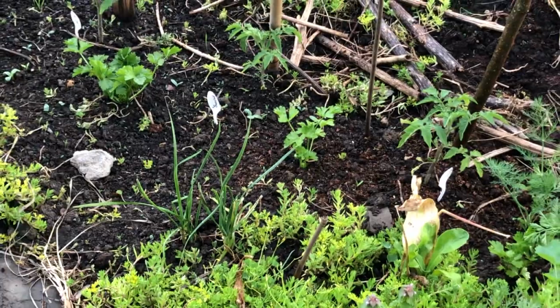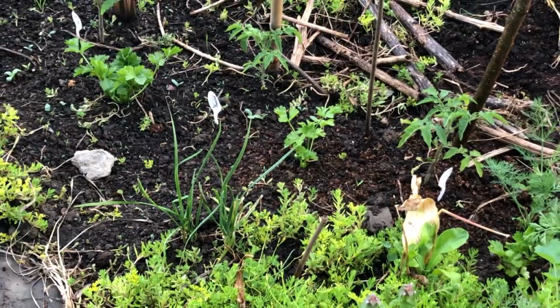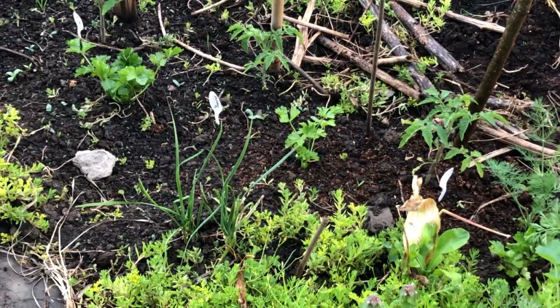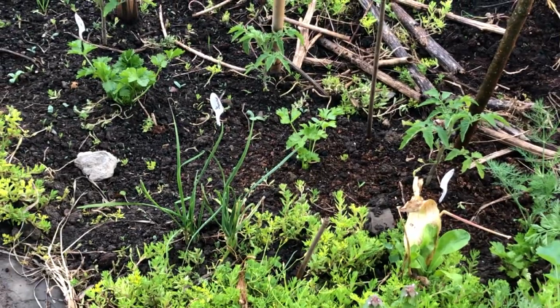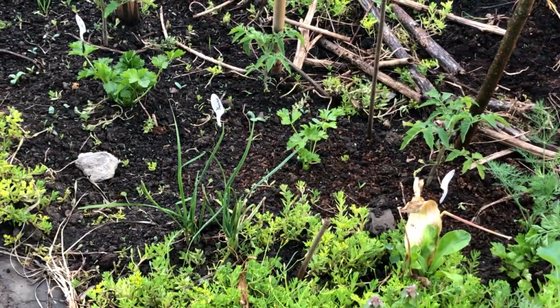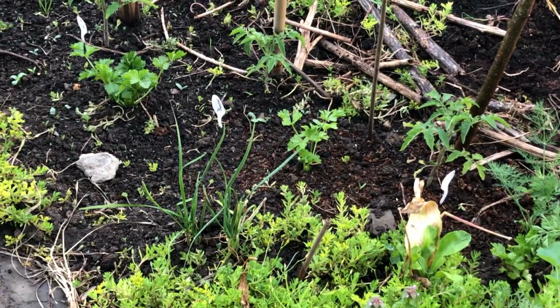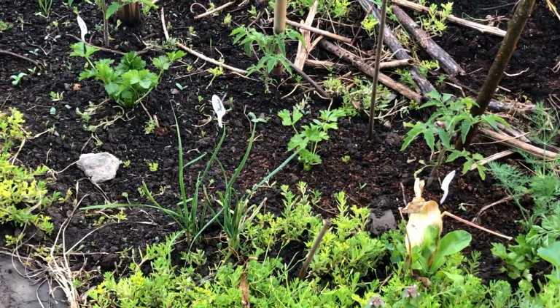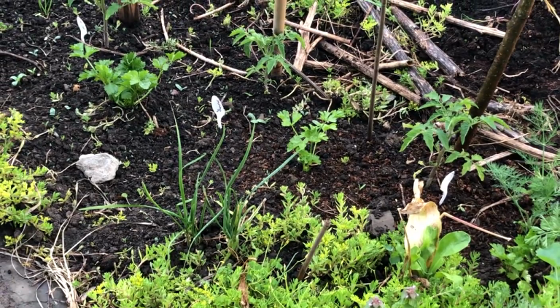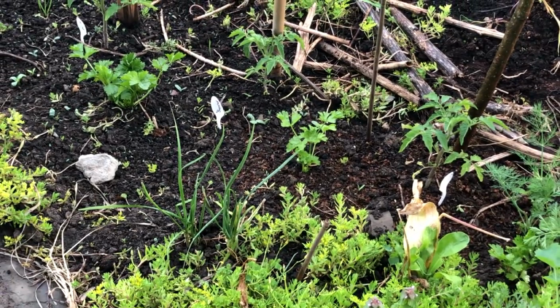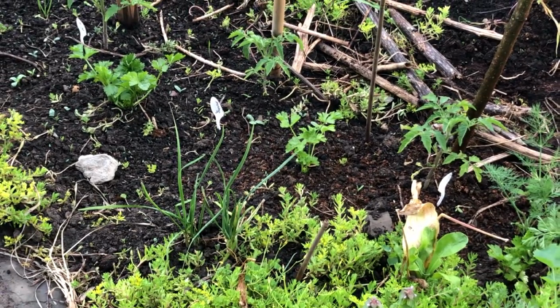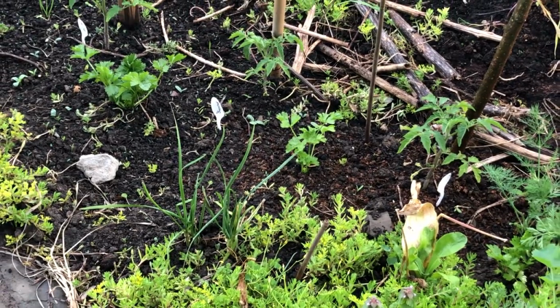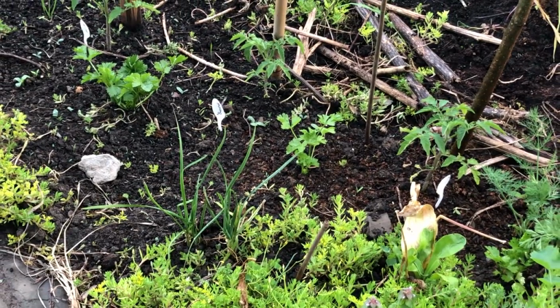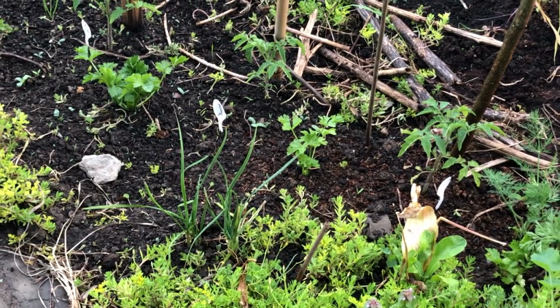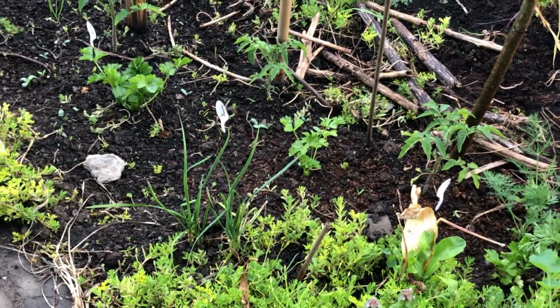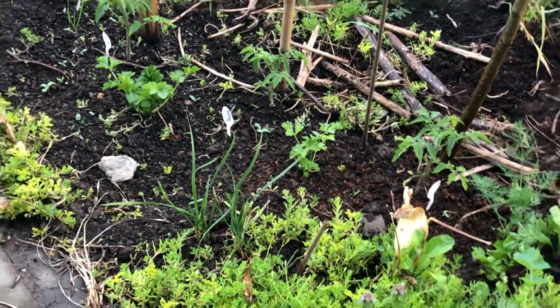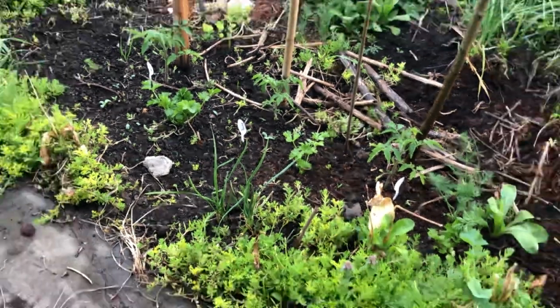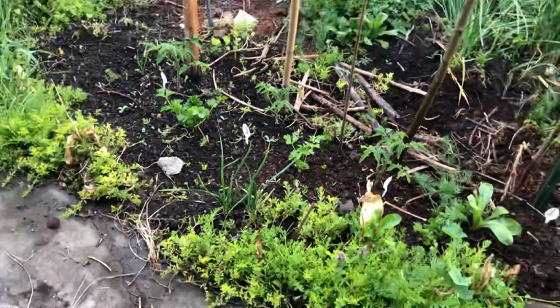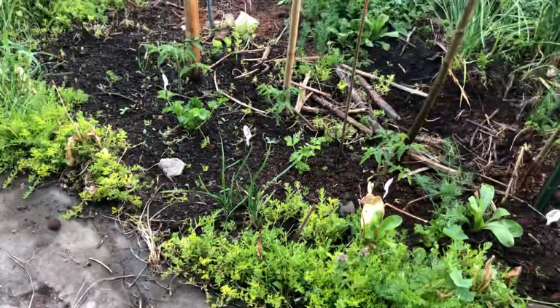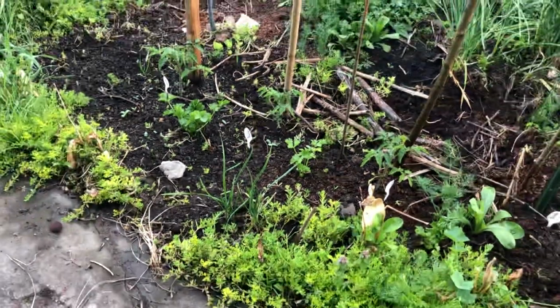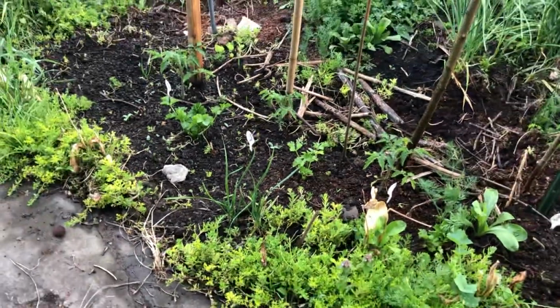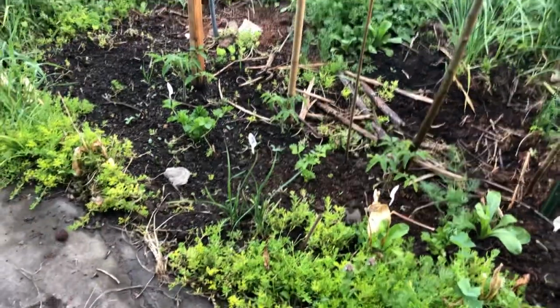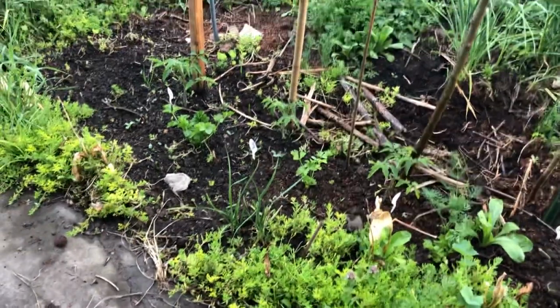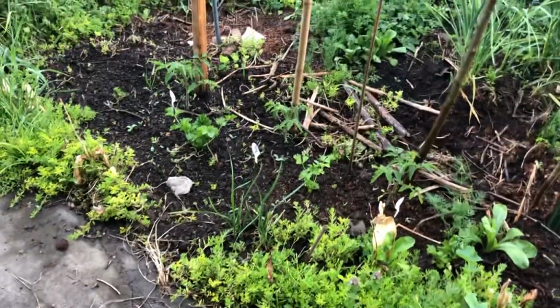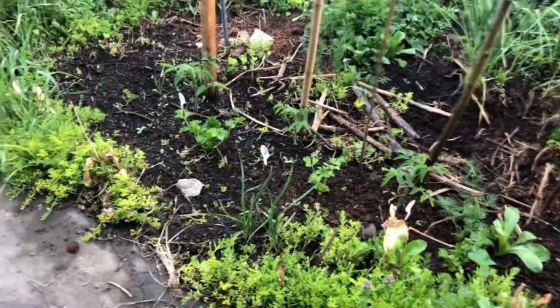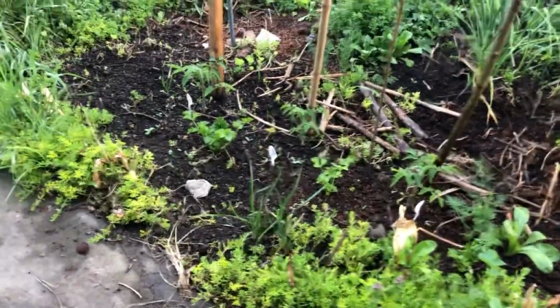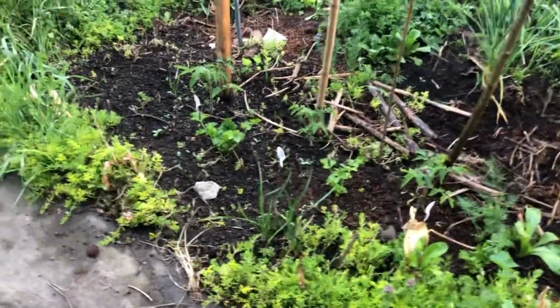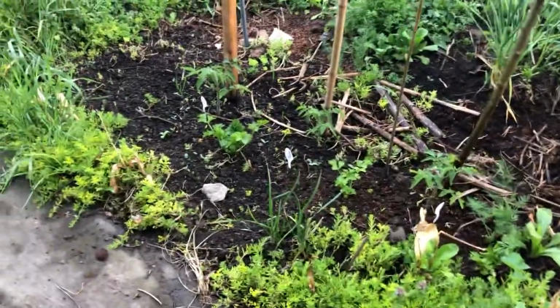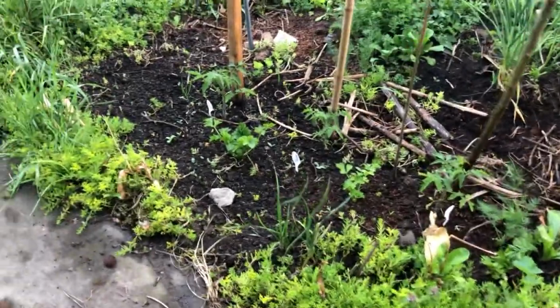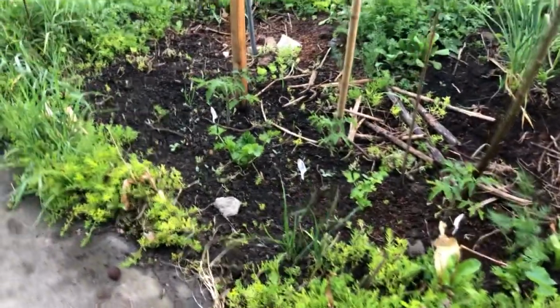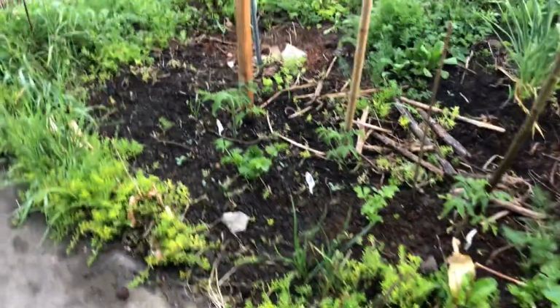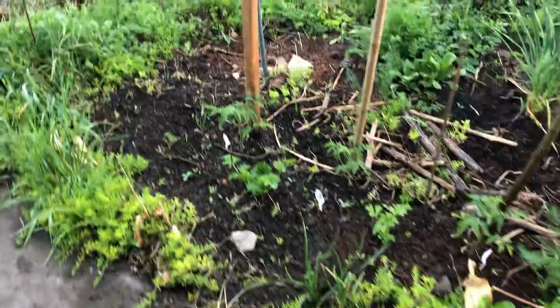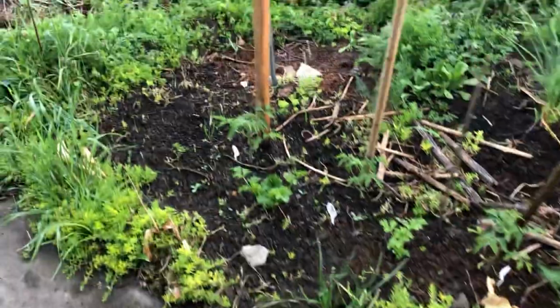Those are leftover daffodils that I just haven't tied back yet.